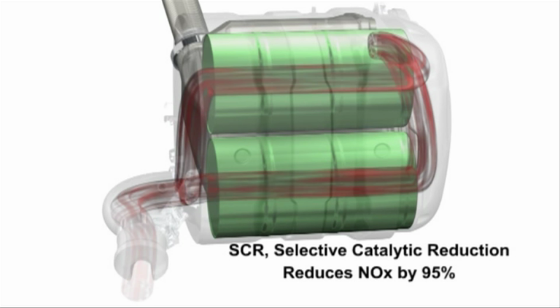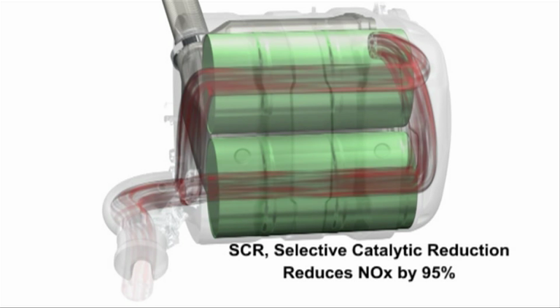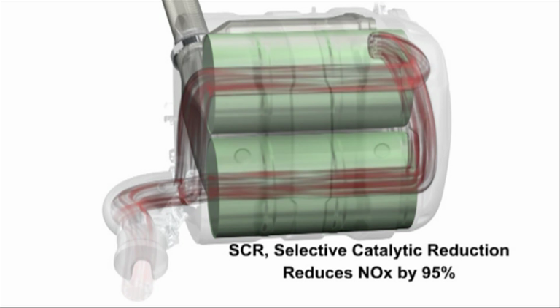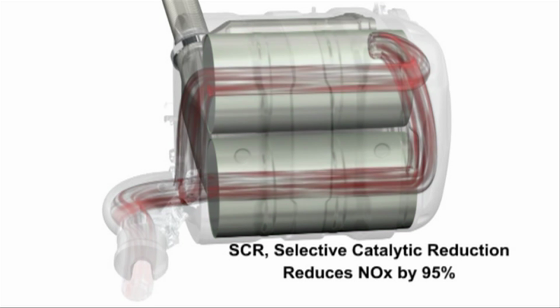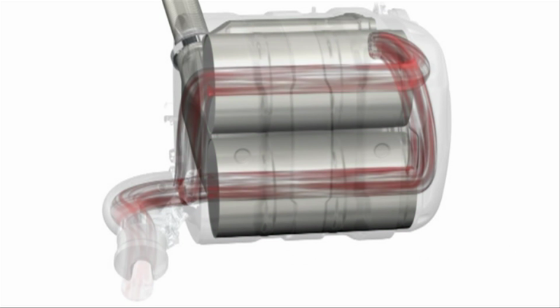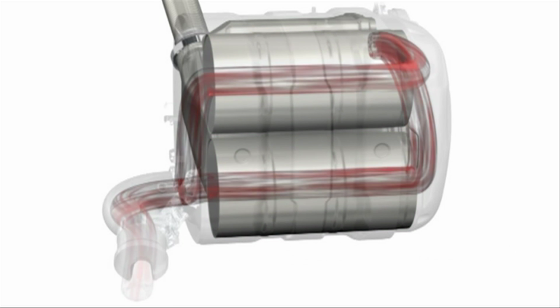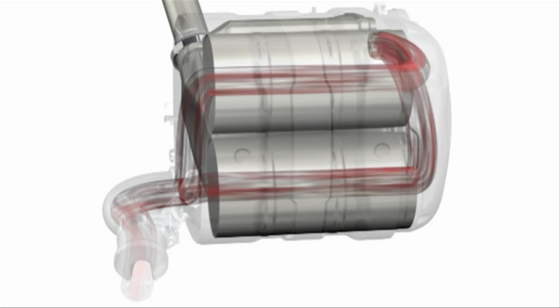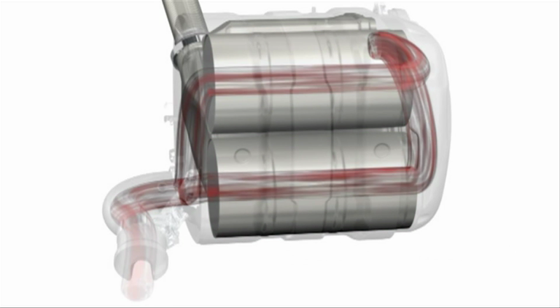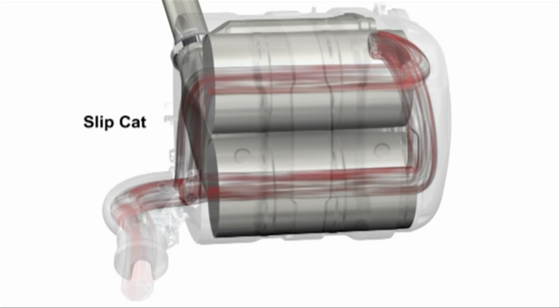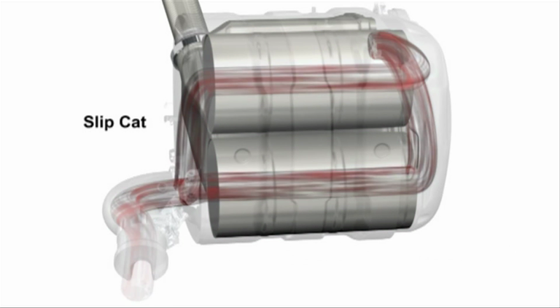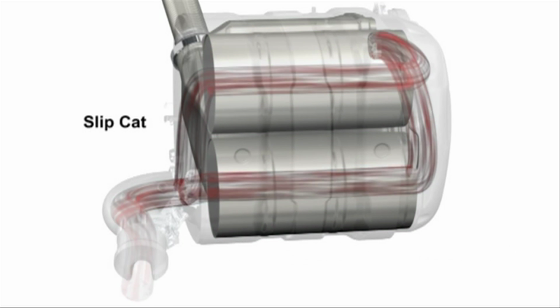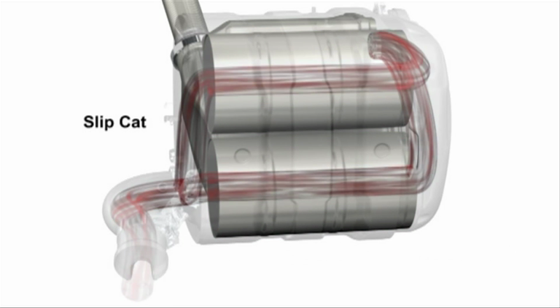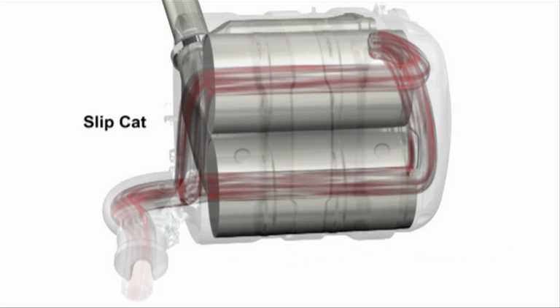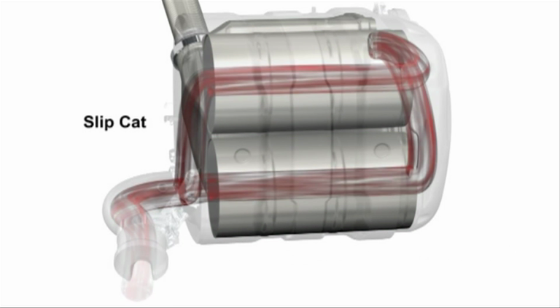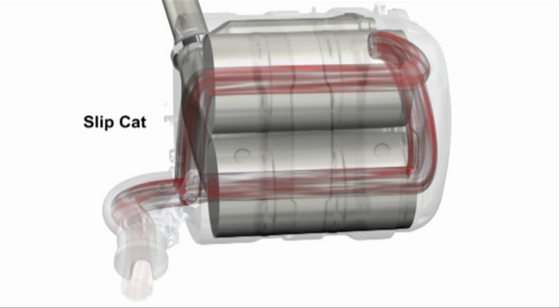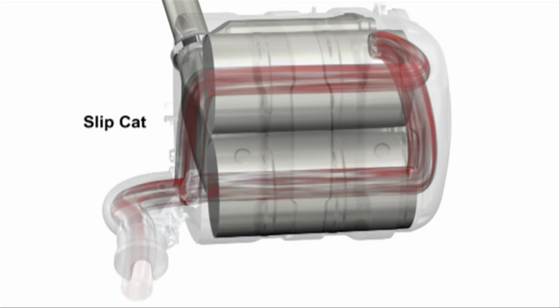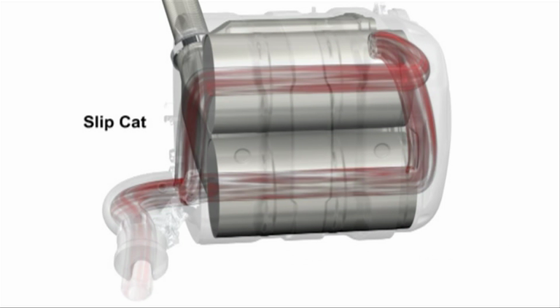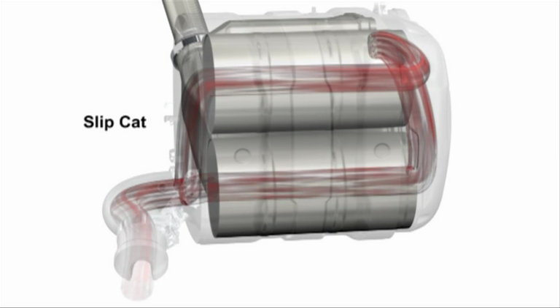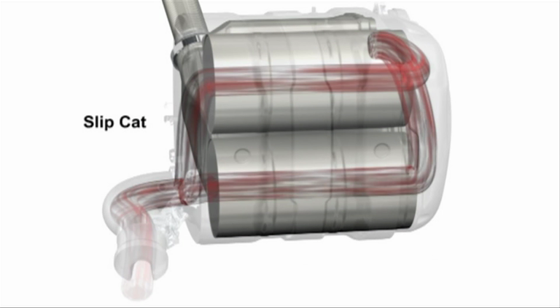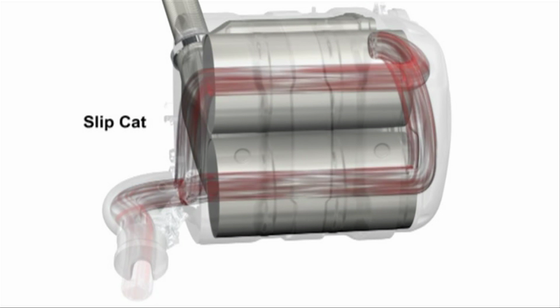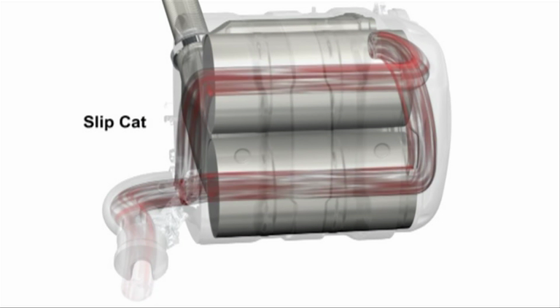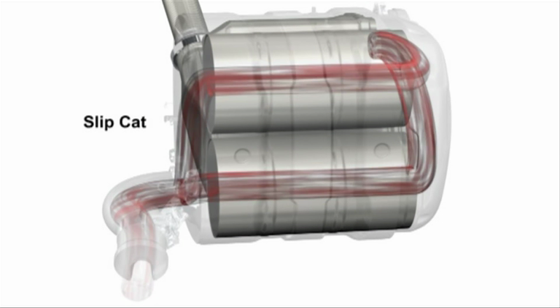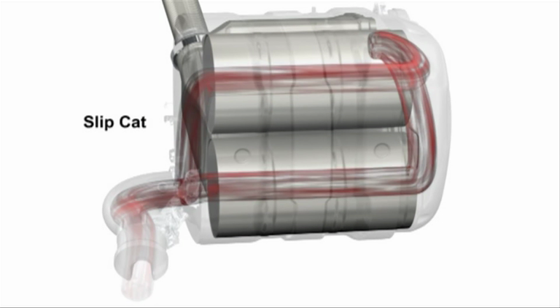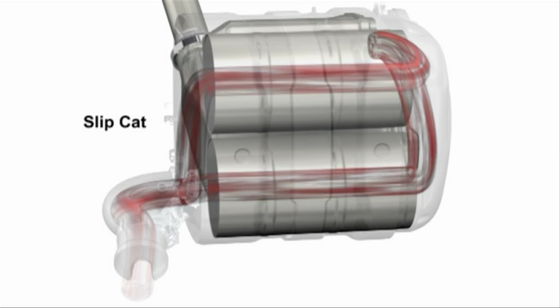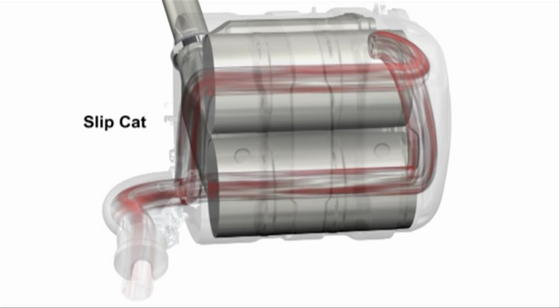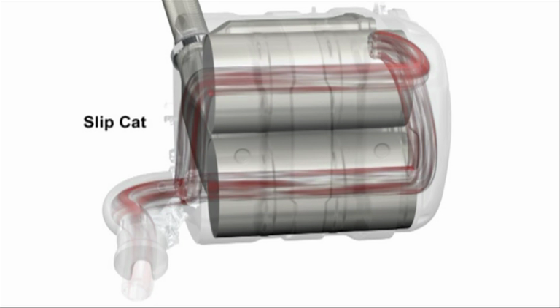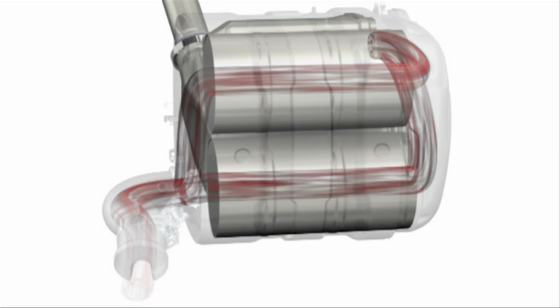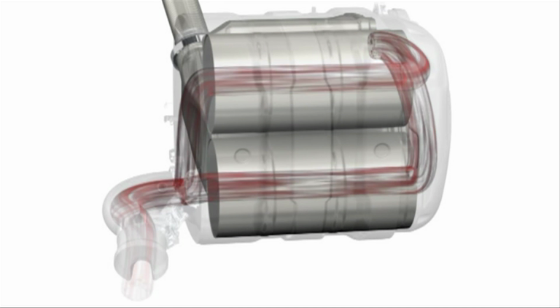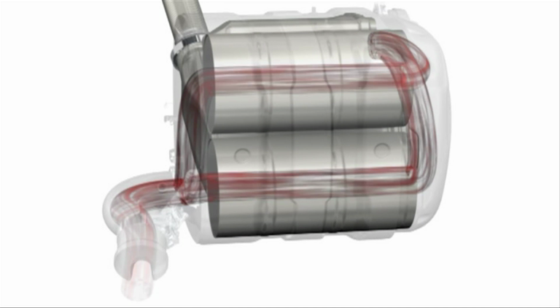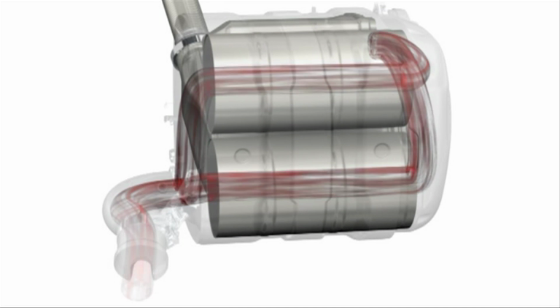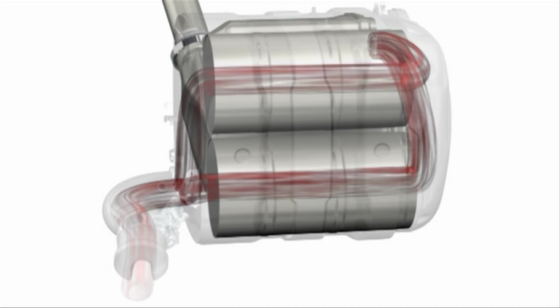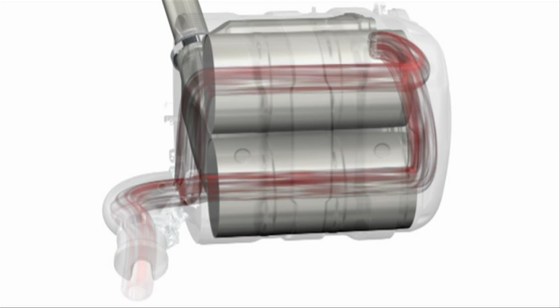At the end, a slipcat takes care of any remaining ammonia, and the cleaned exhaust gas comes out of the tailpipe.